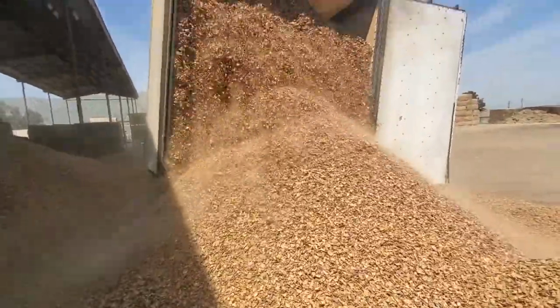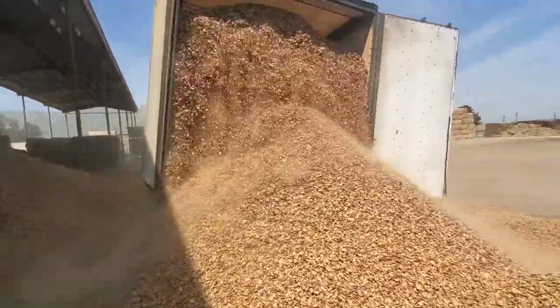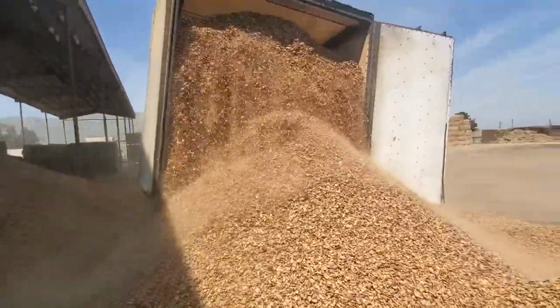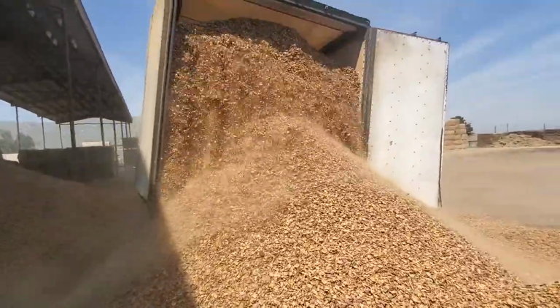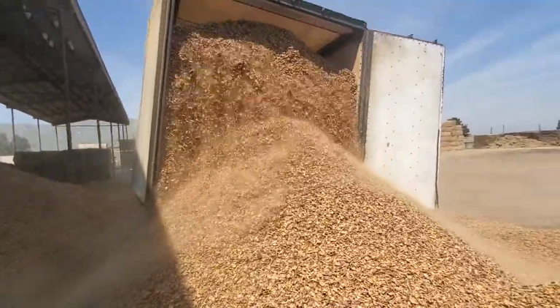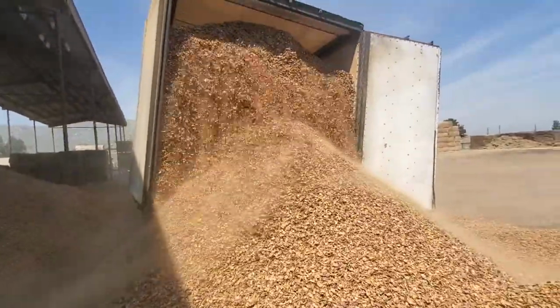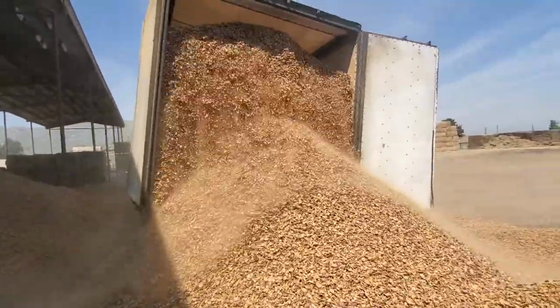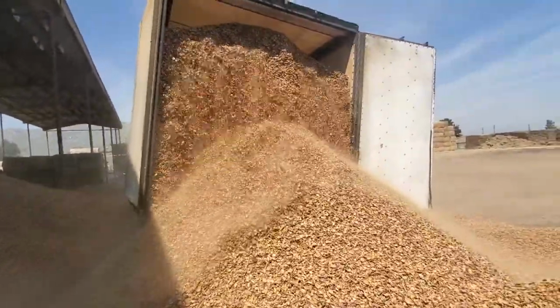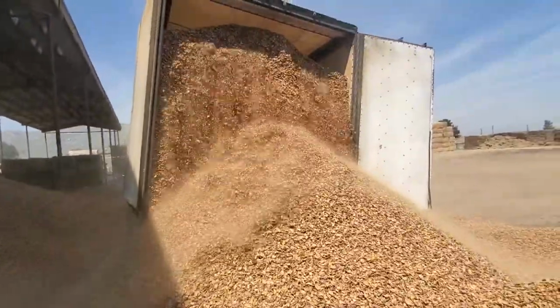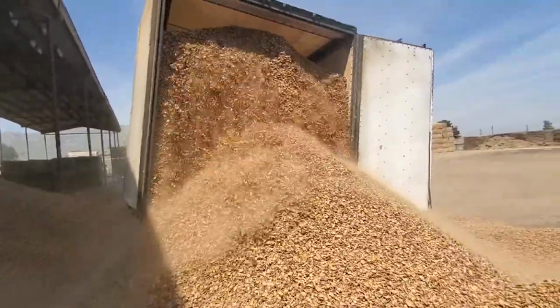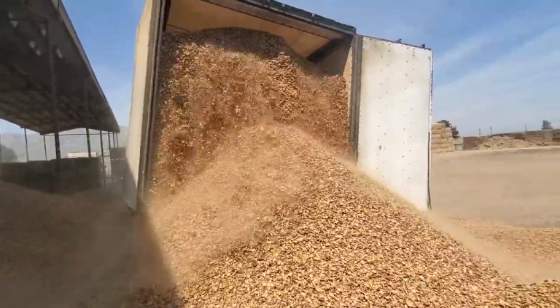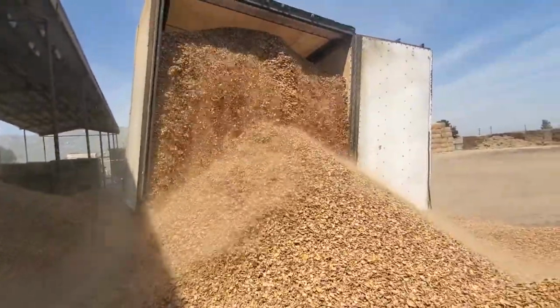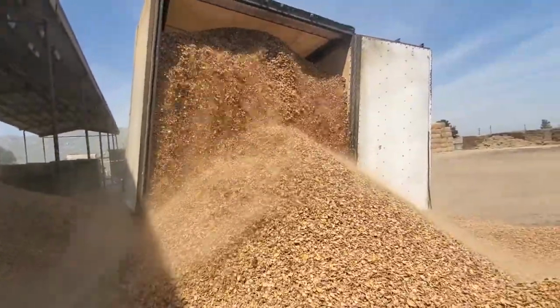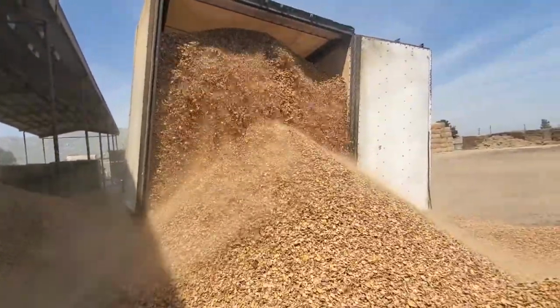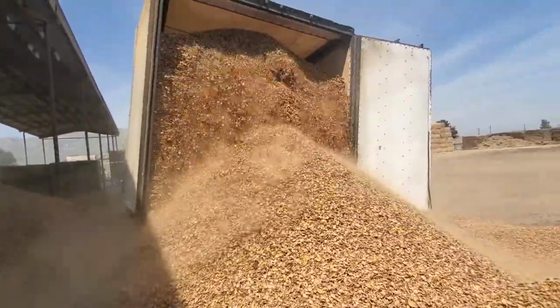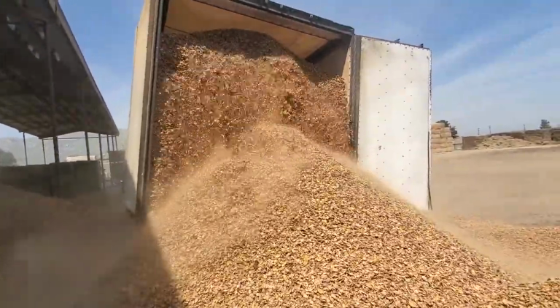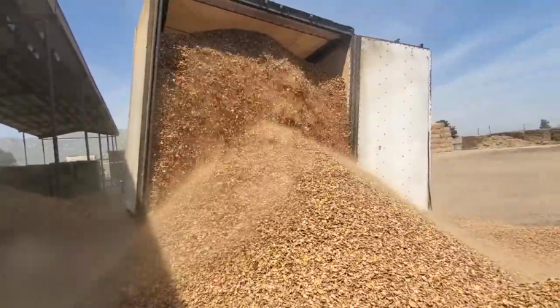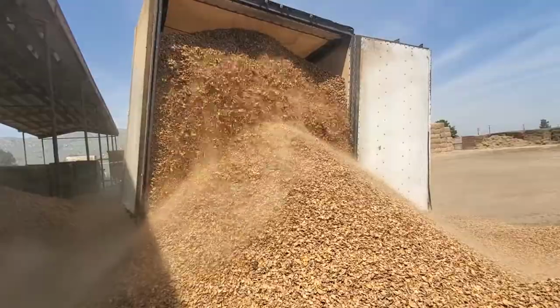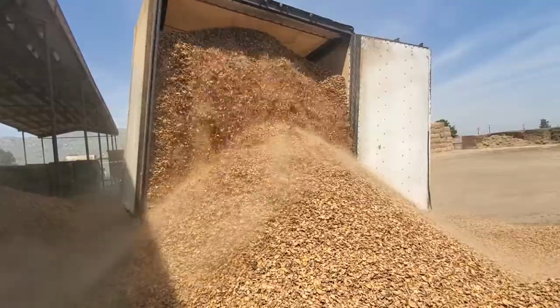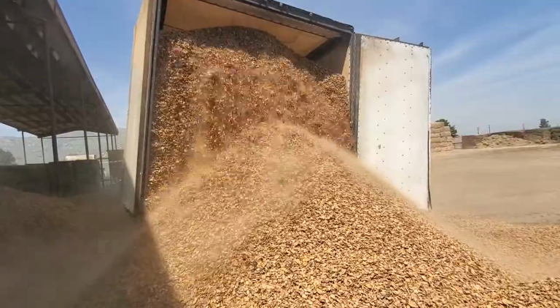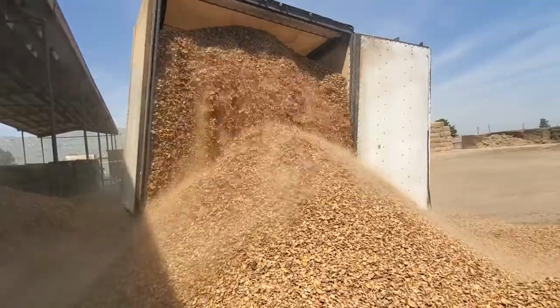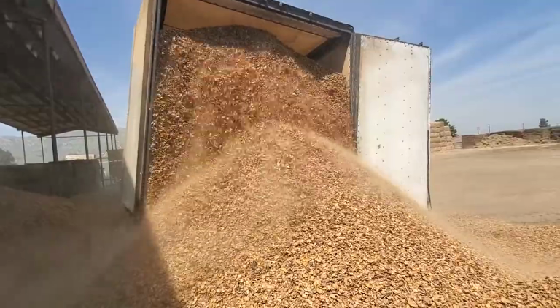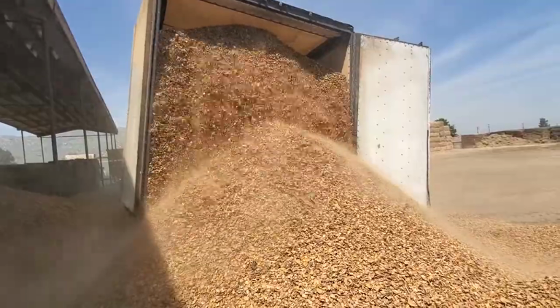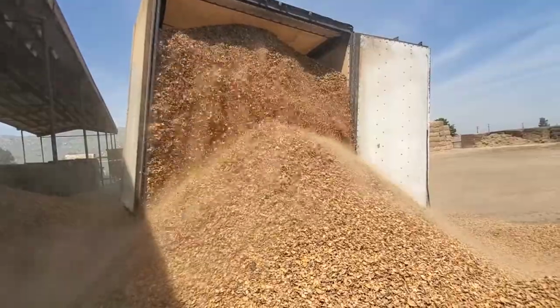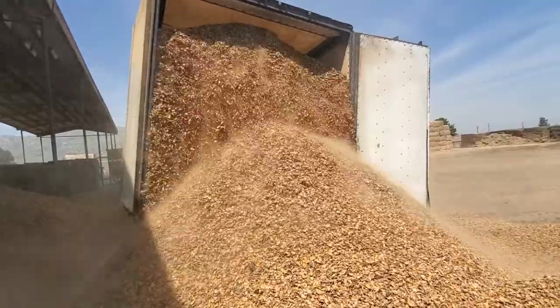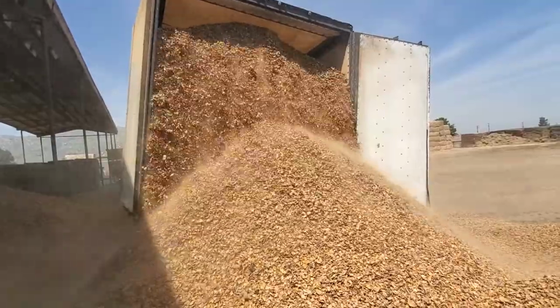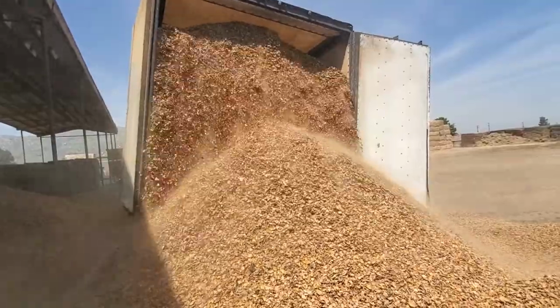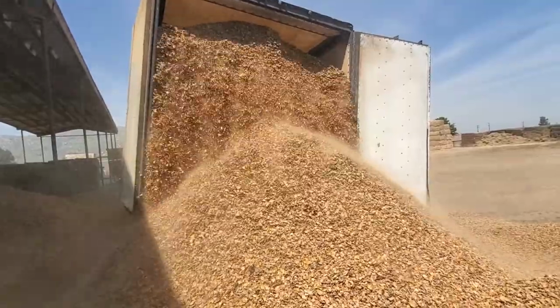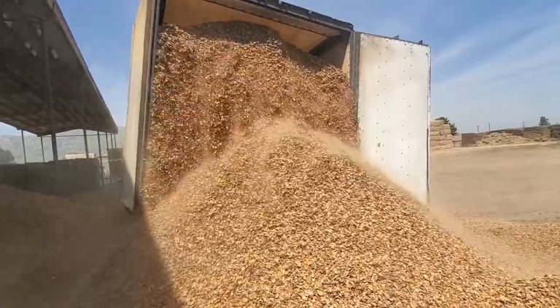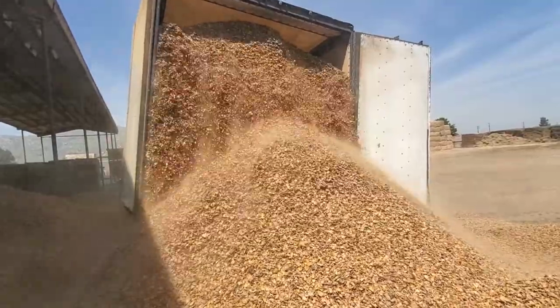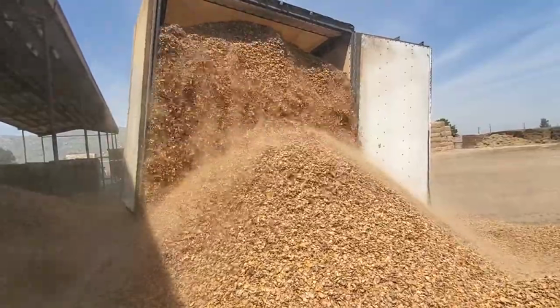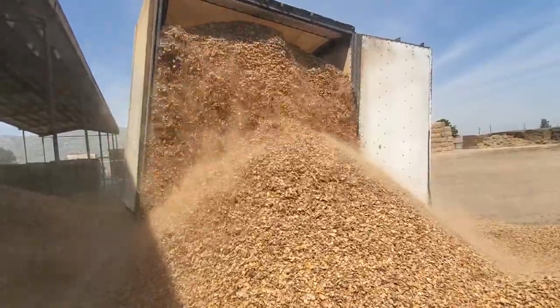This will take about 30 minutes with sweeping out, scaling in, and scaling out.